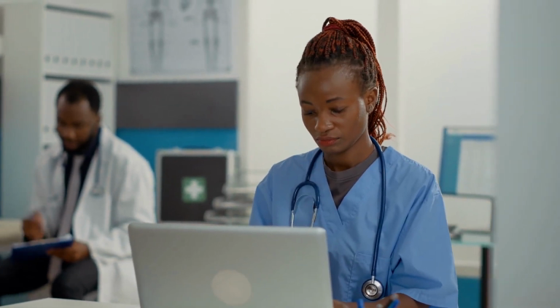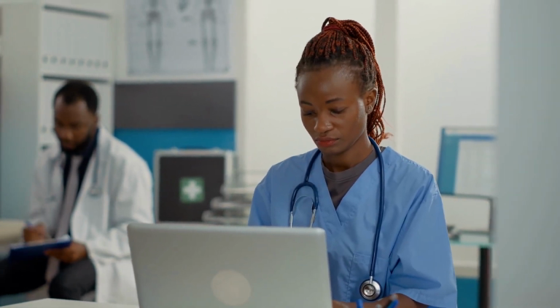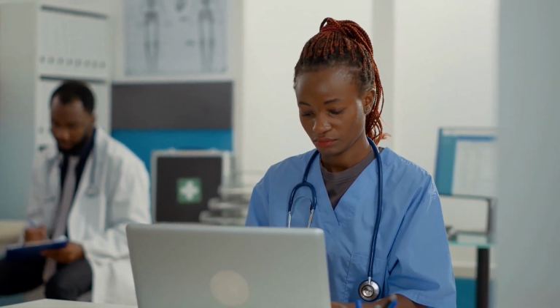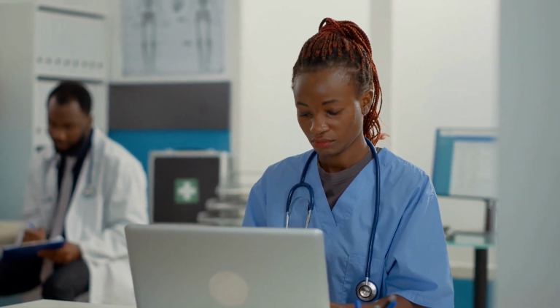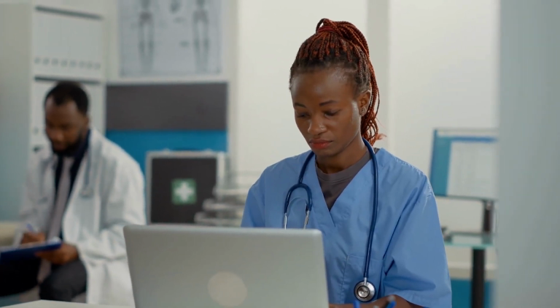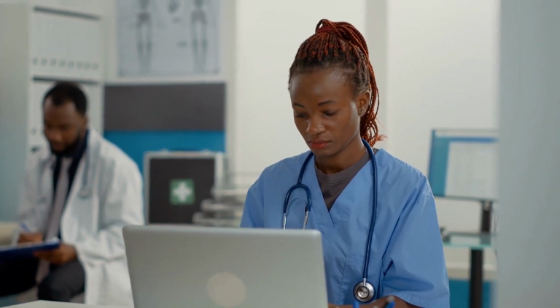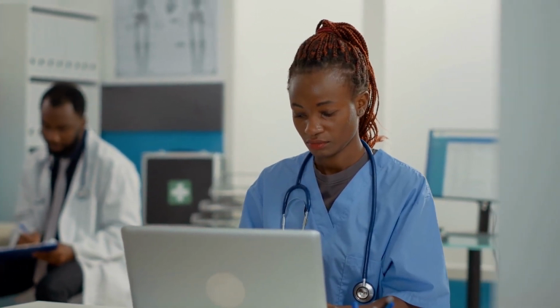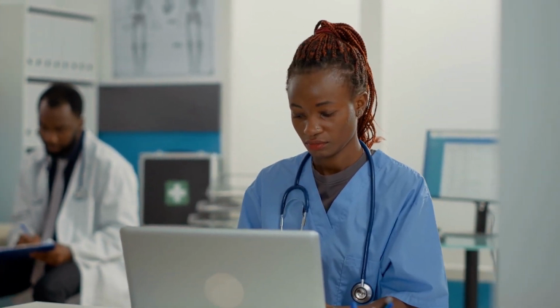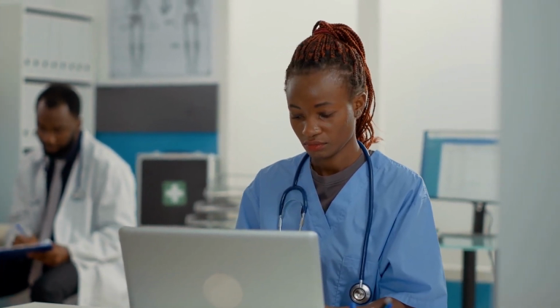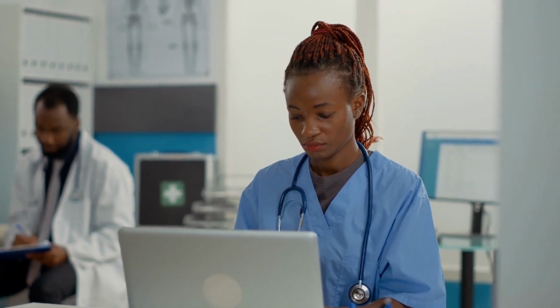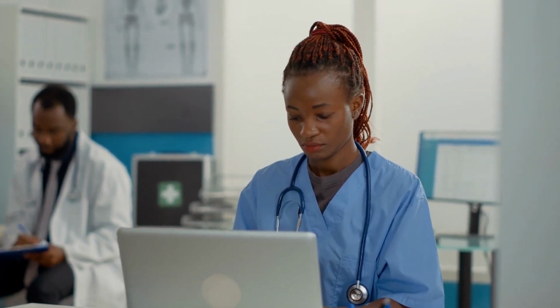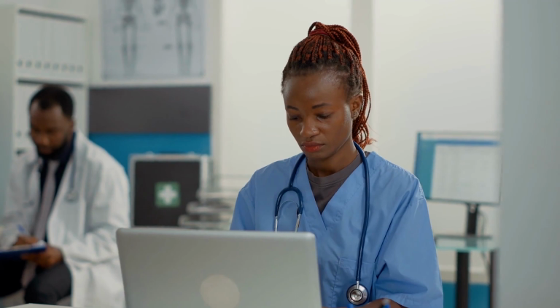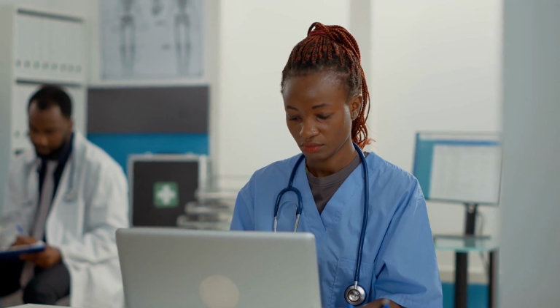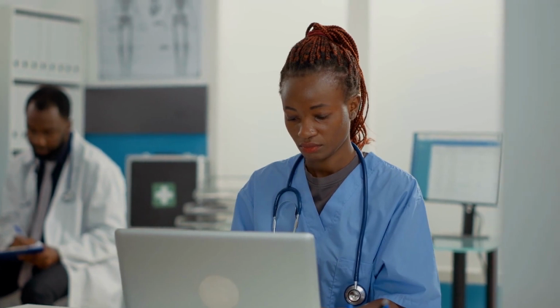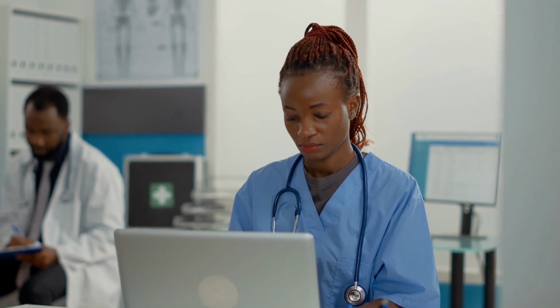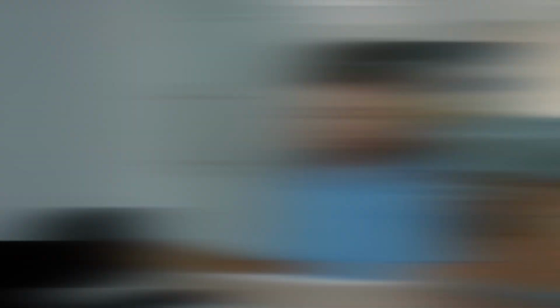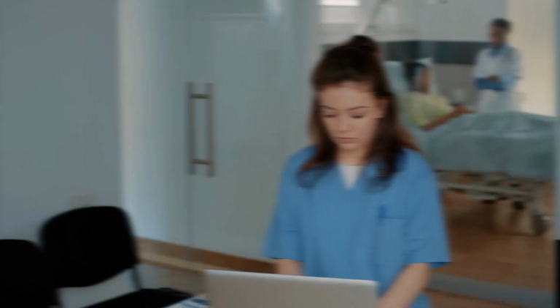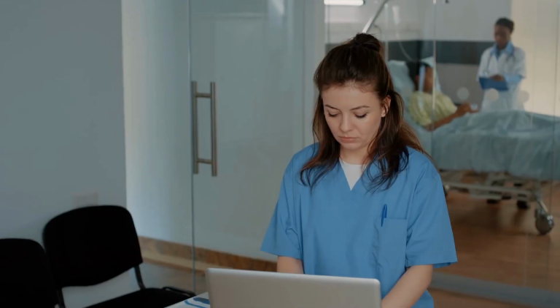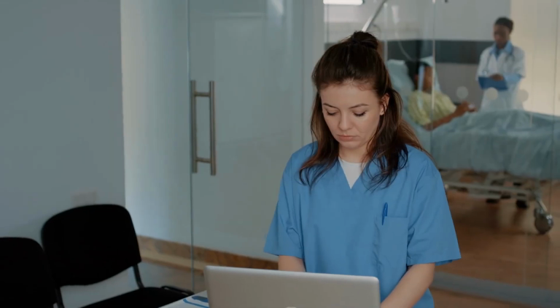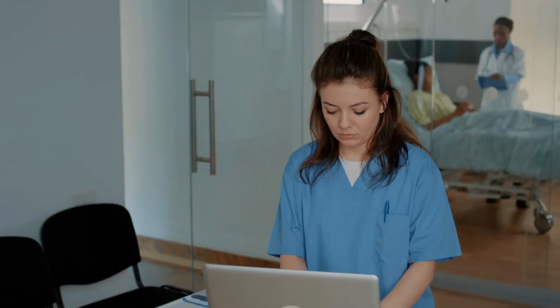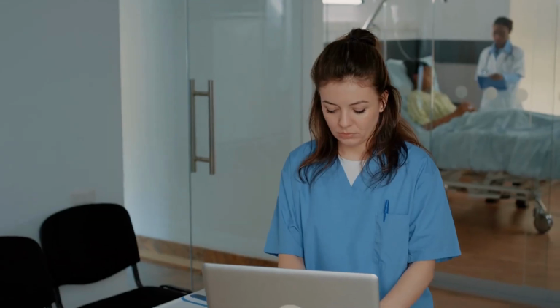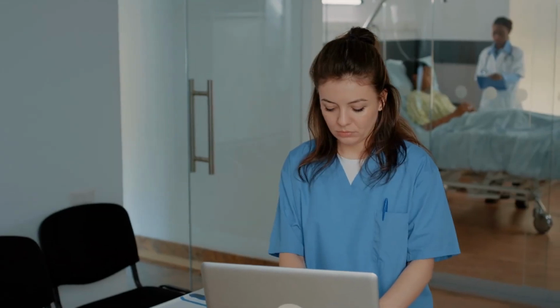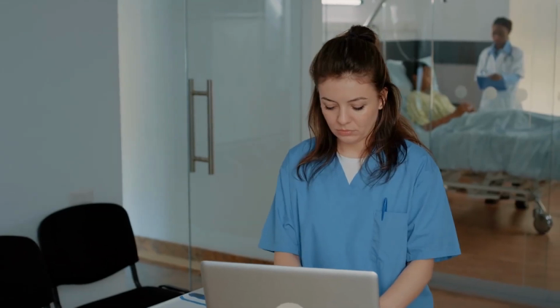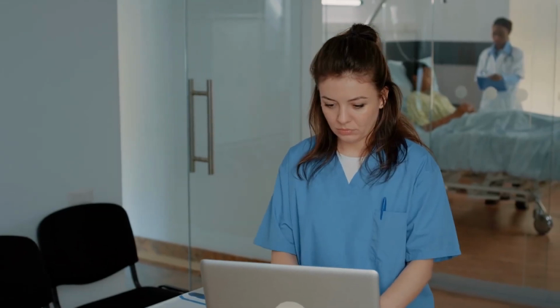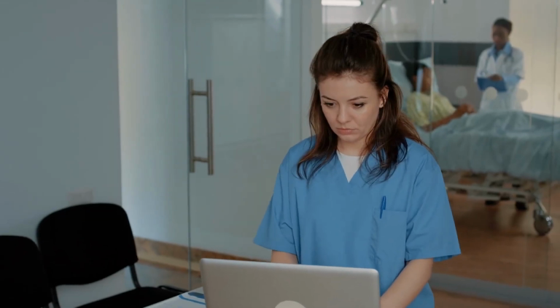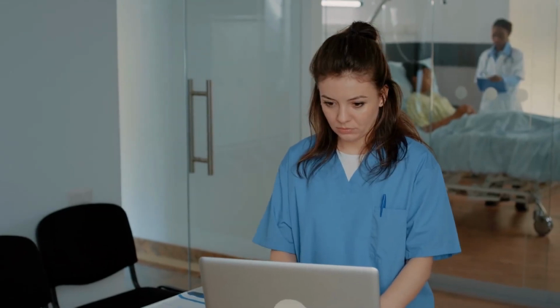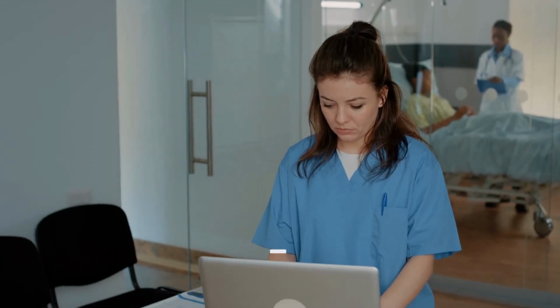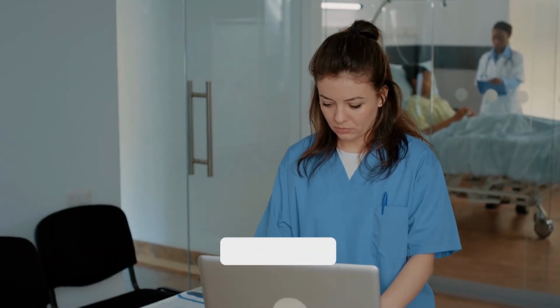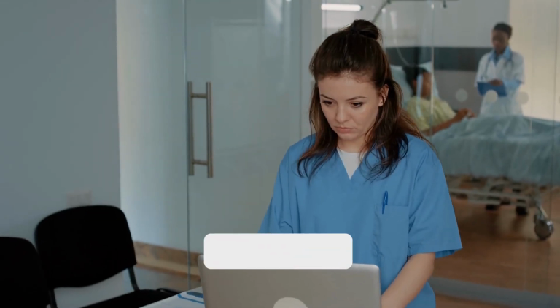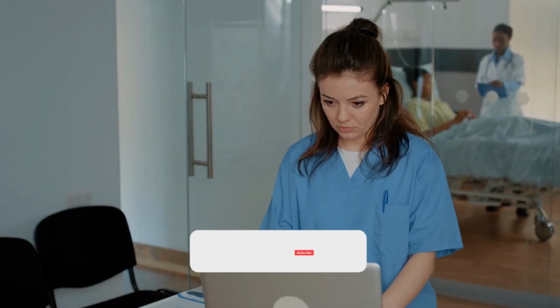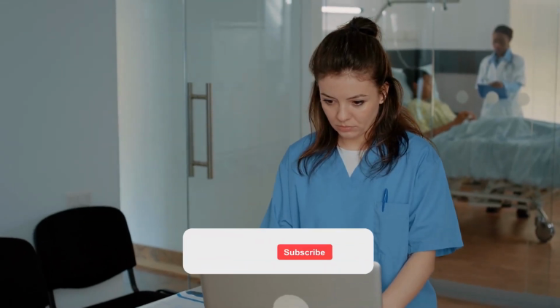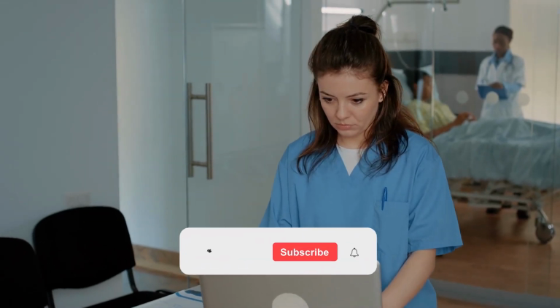Today we are going to talk about the top 10 artificial intelligence applications in healthcare.